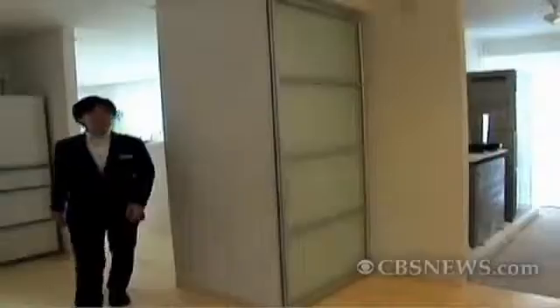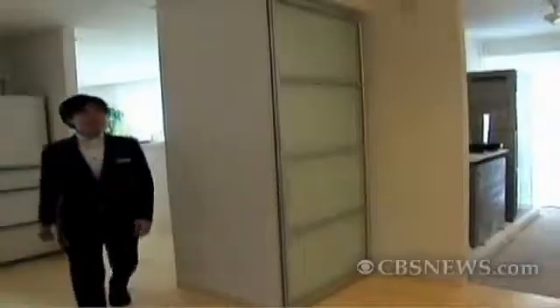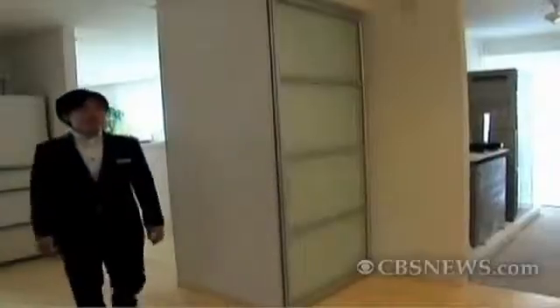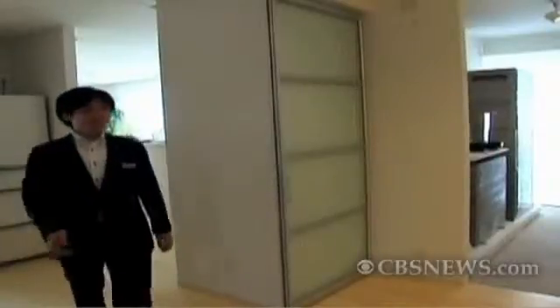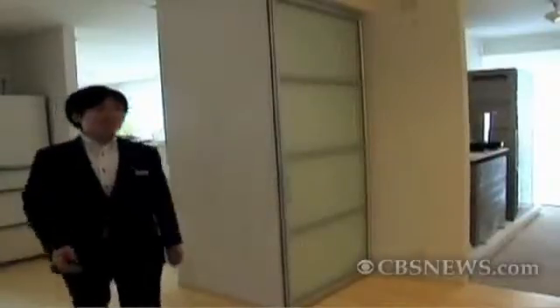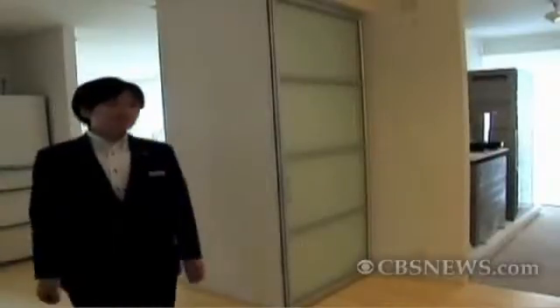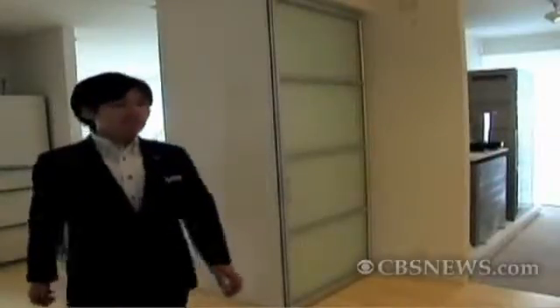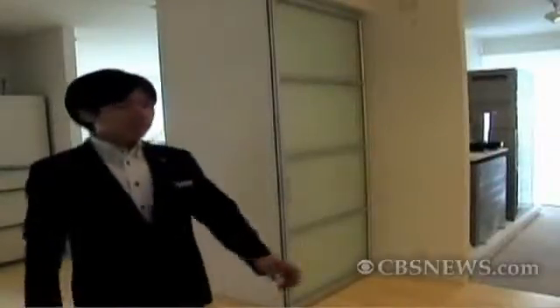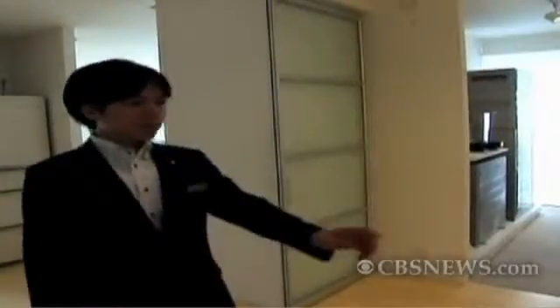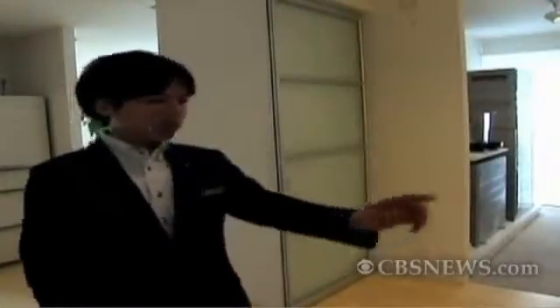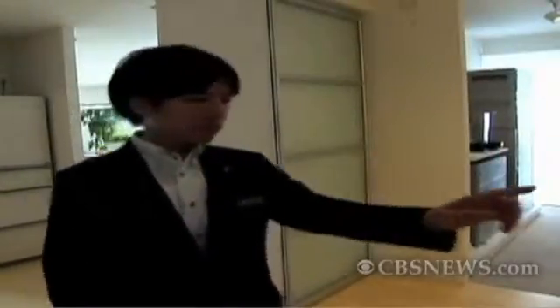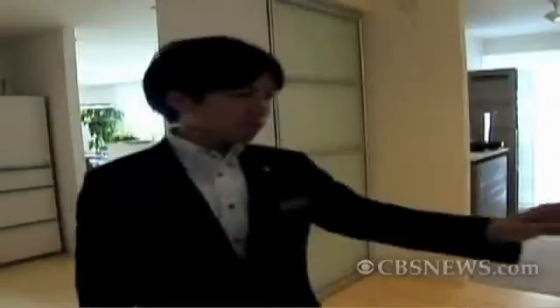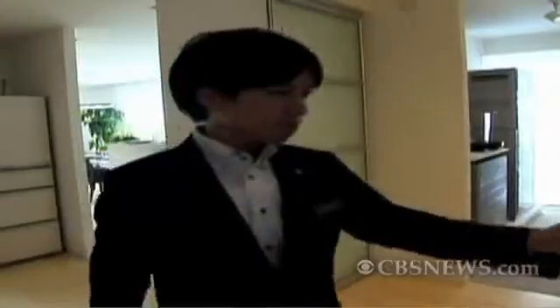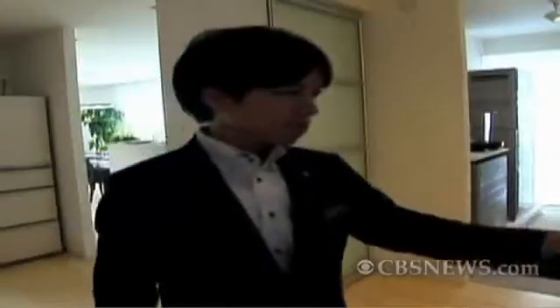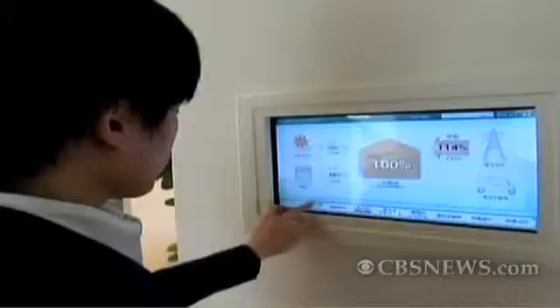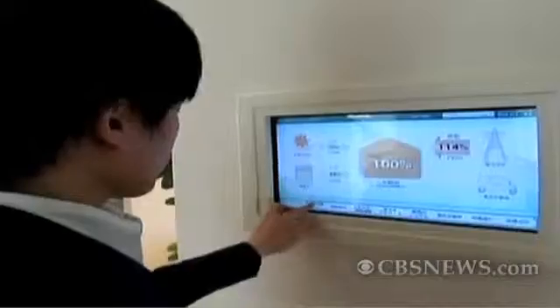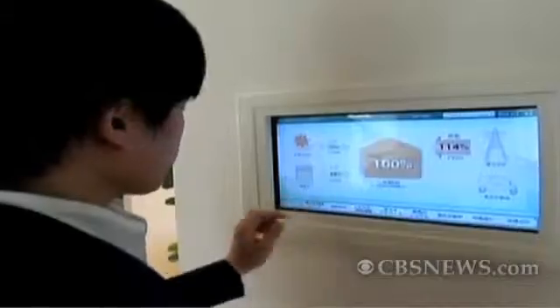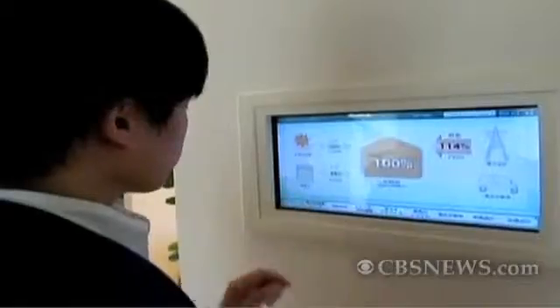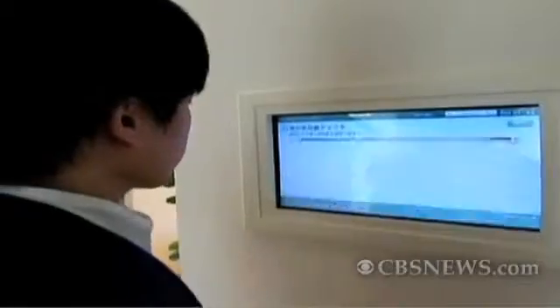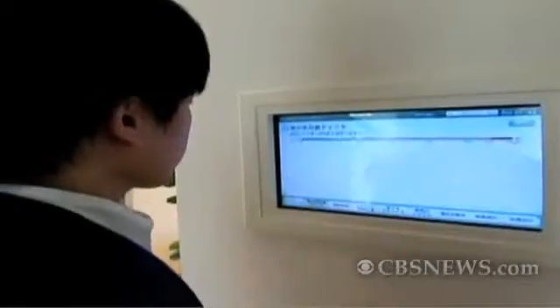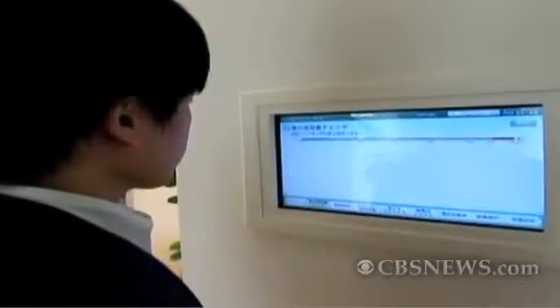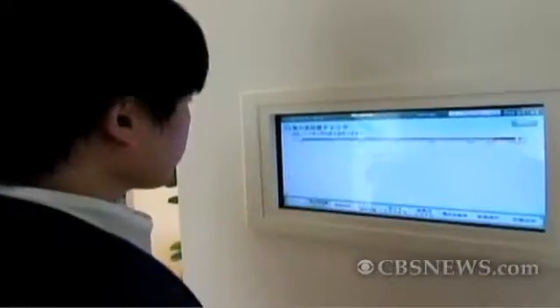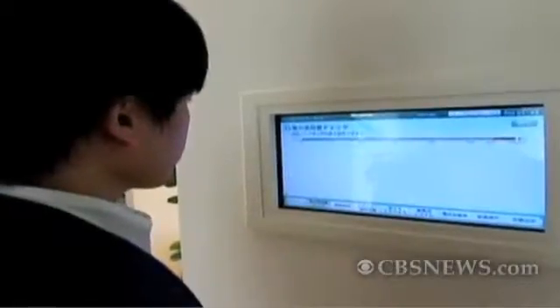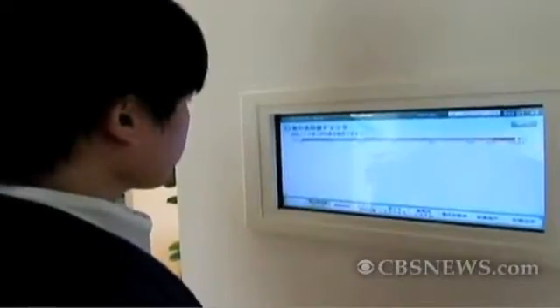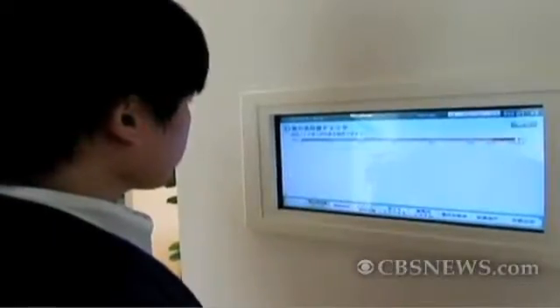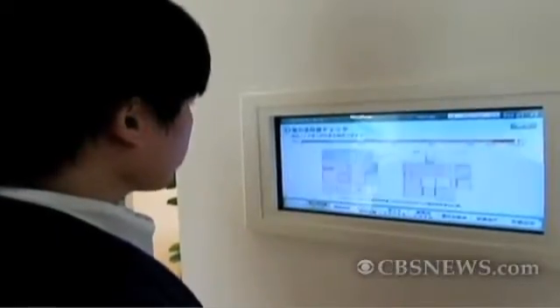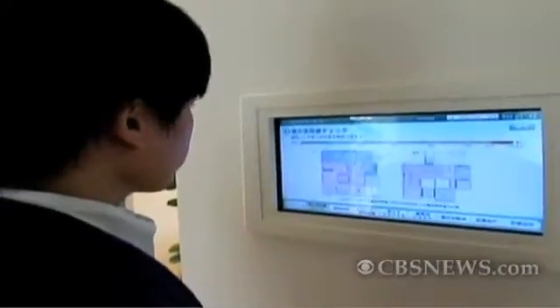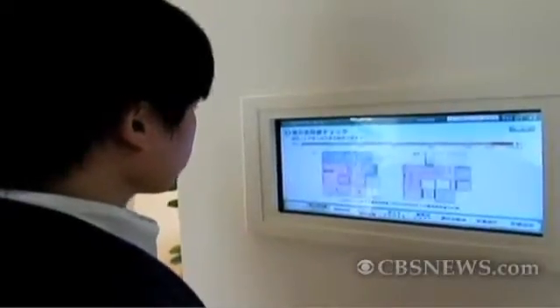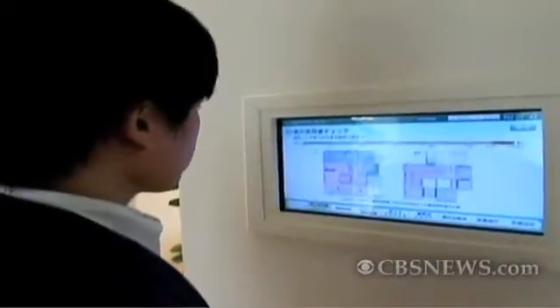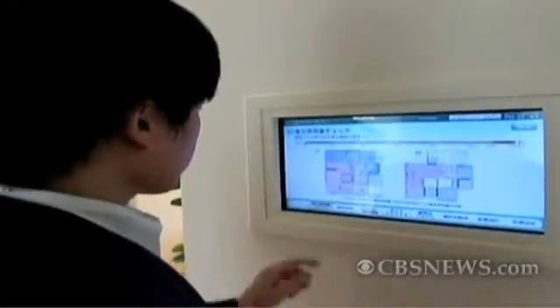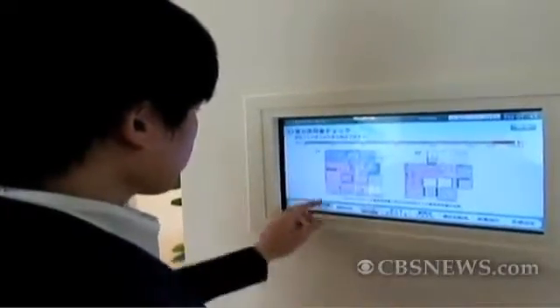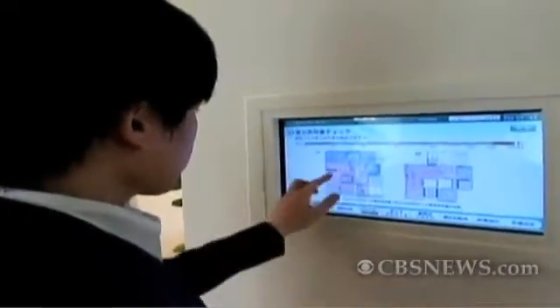The company believes its energy management system will reduce carbon dioxide emissions by 65 percent. And as the technology improves, it says household electricity bills will disappear entirely.